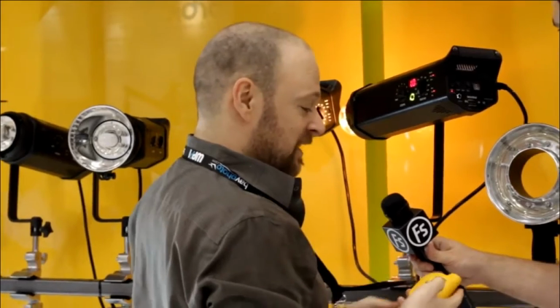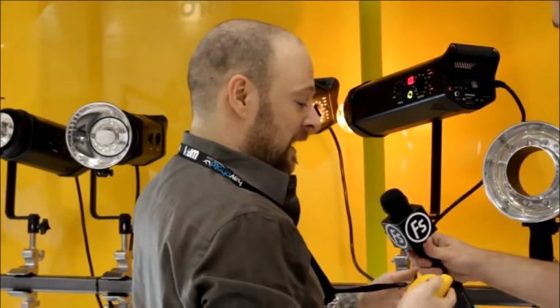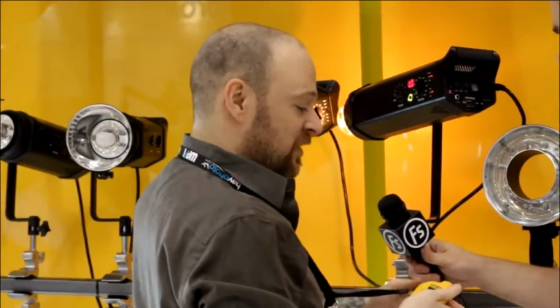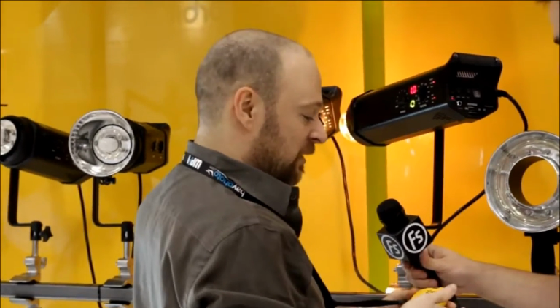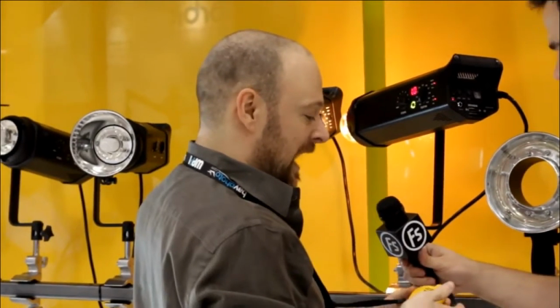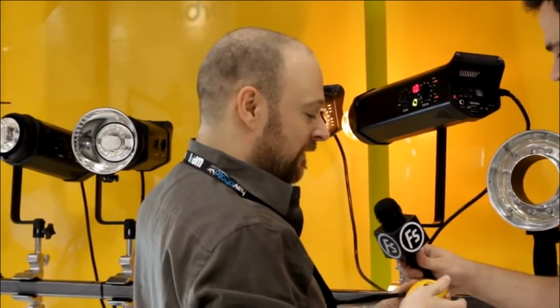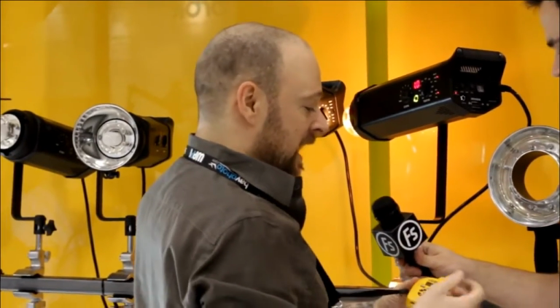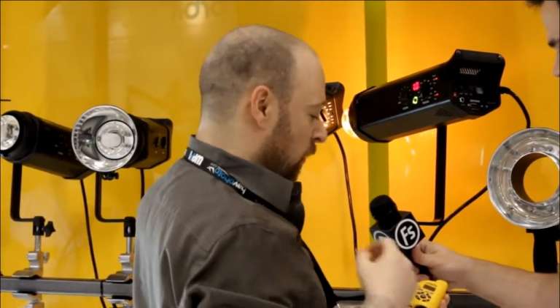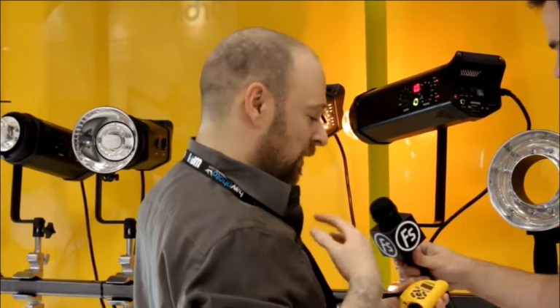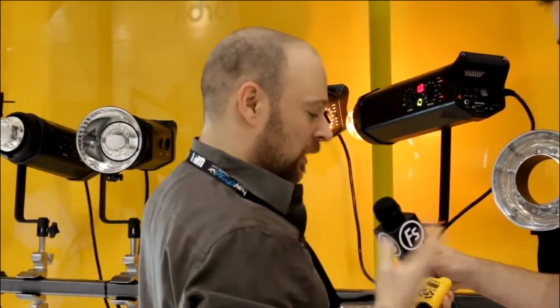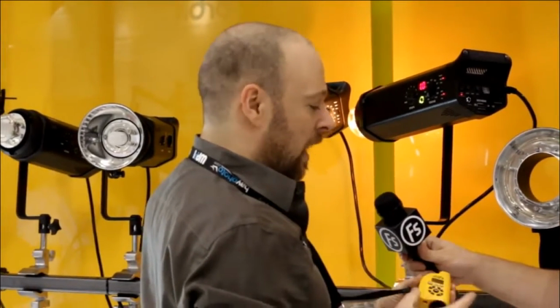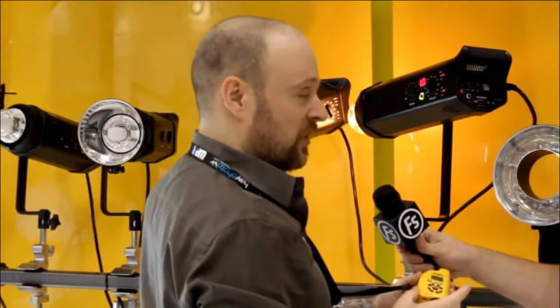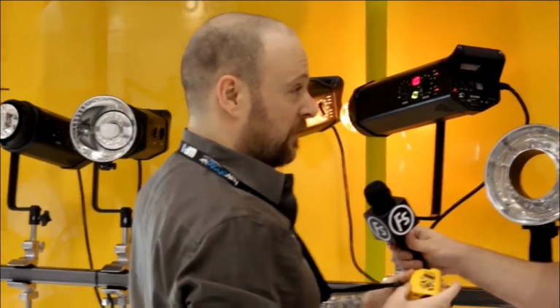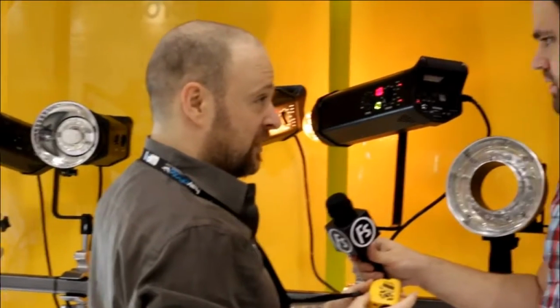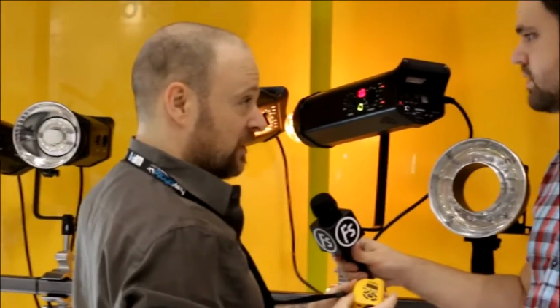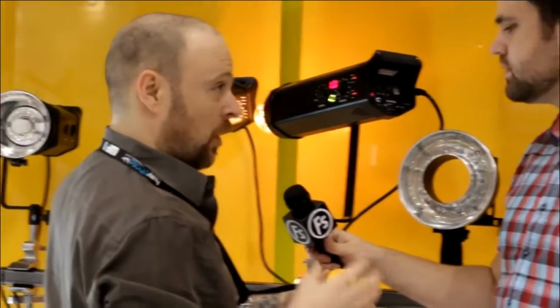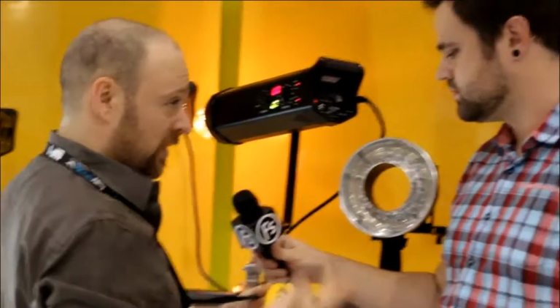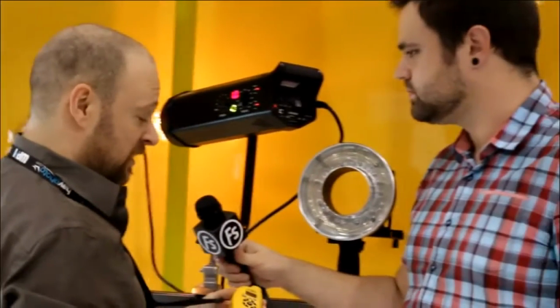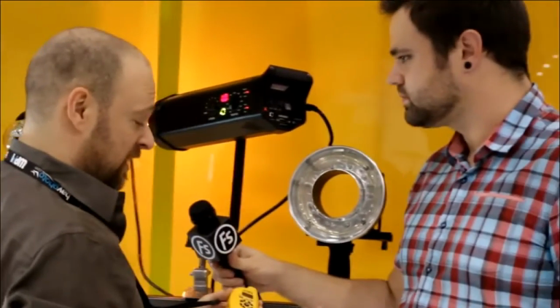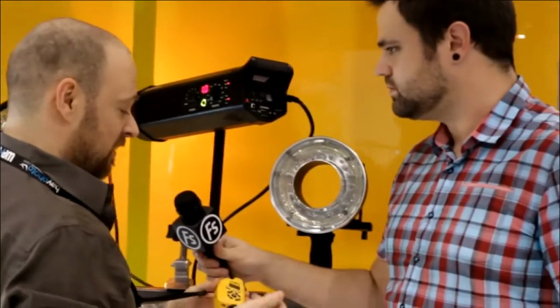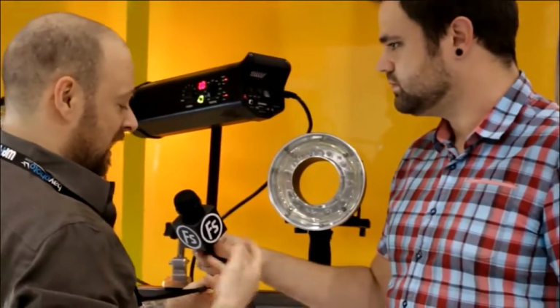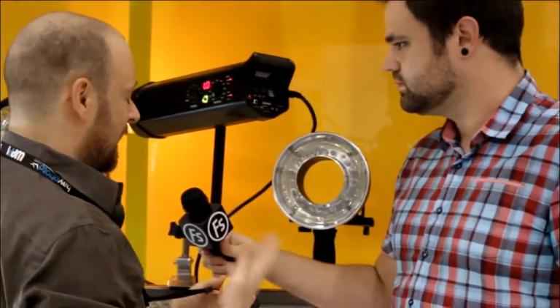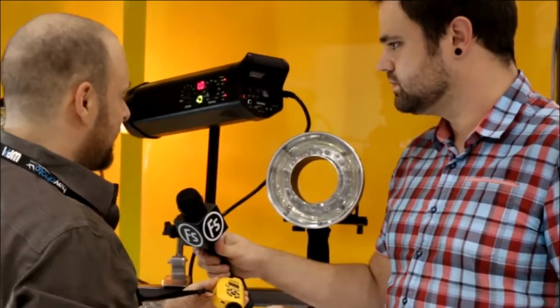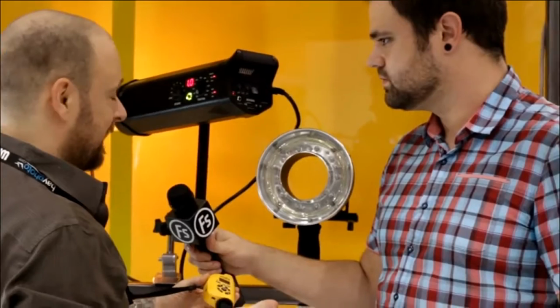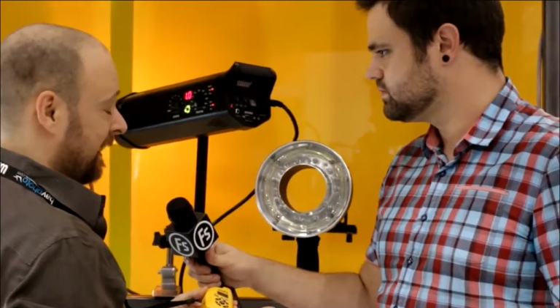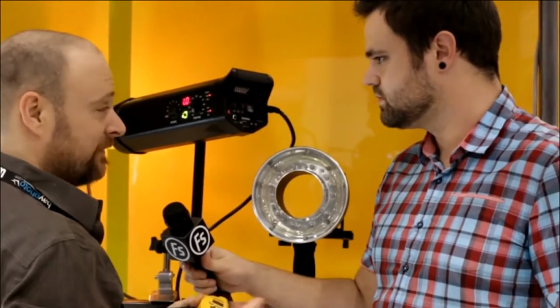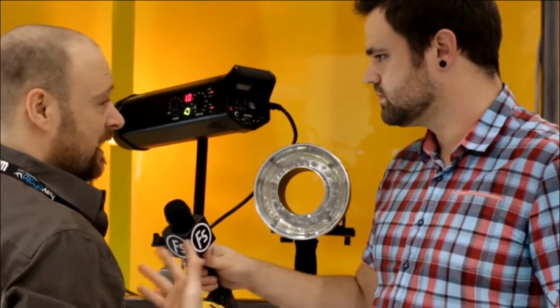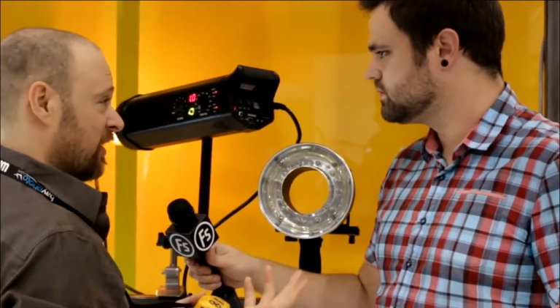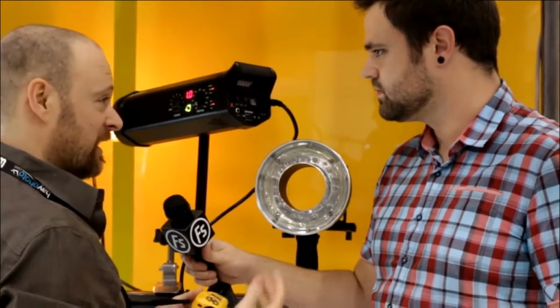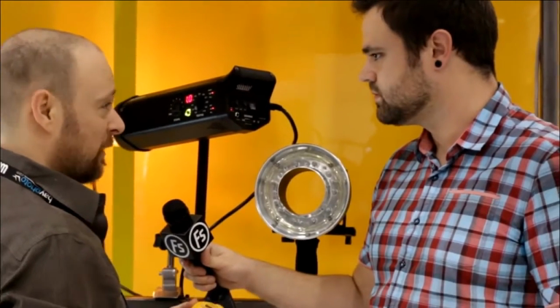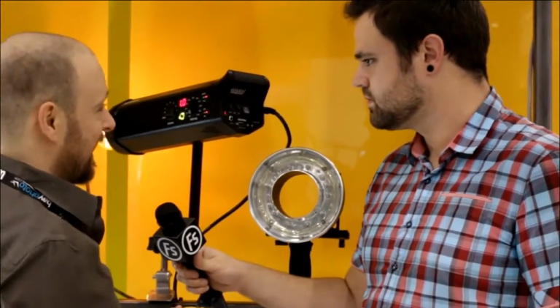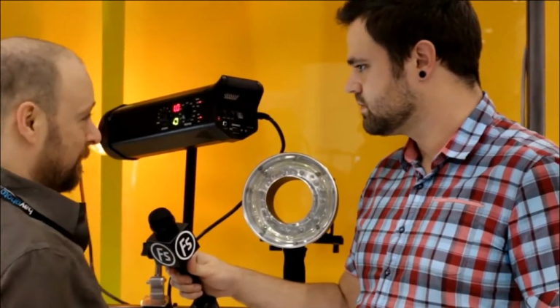Whatever channel you have, it works with all the quad triggering features, all 32 channels — channels A, B, C, and D — and you're good to go. It's that simple.